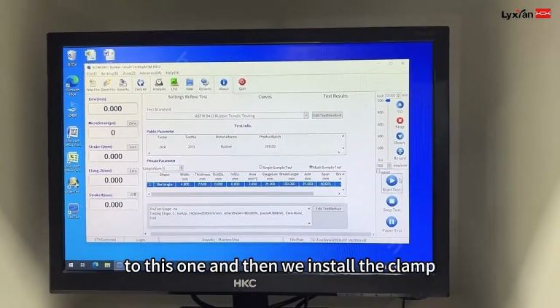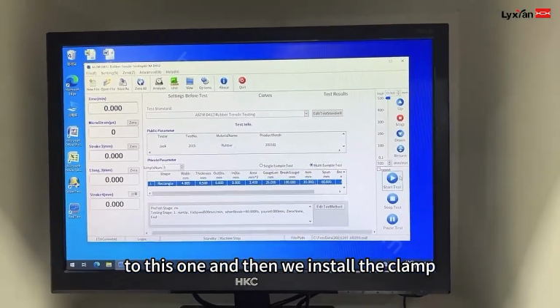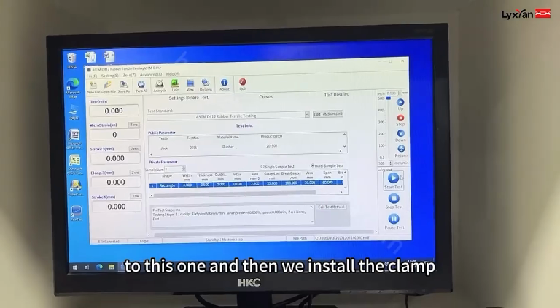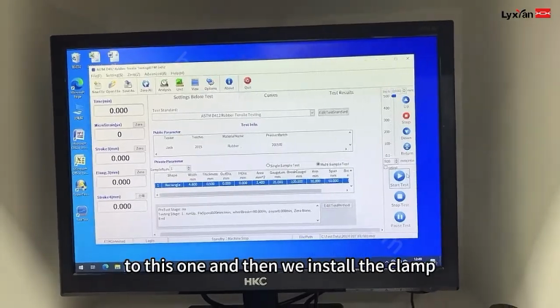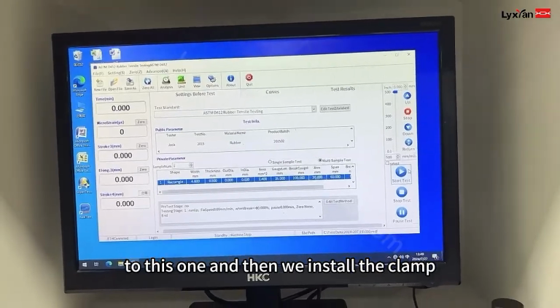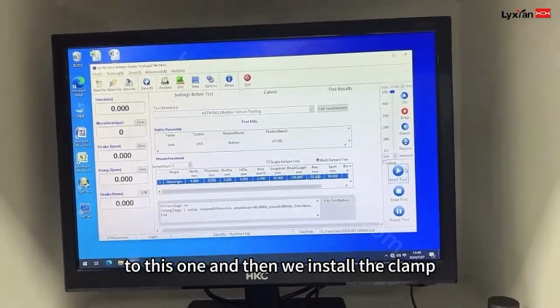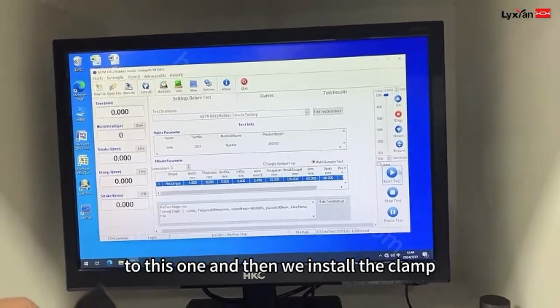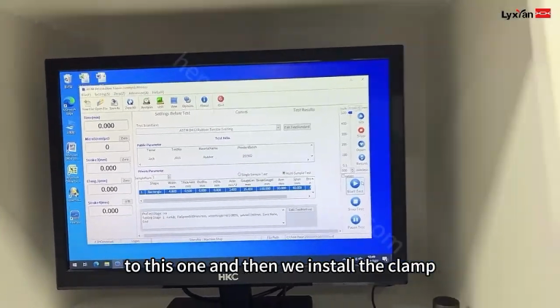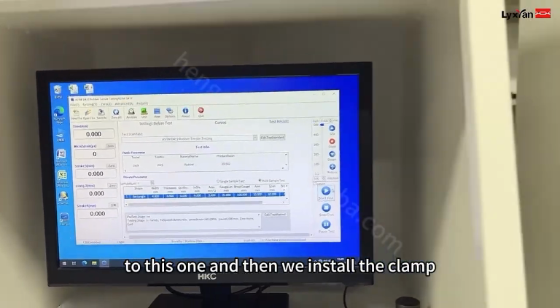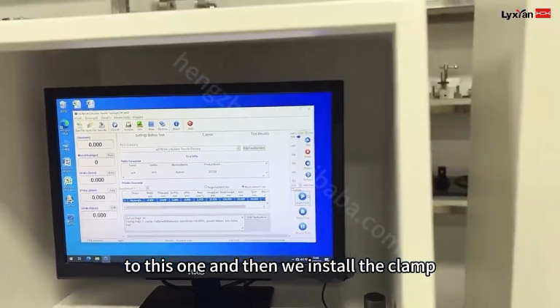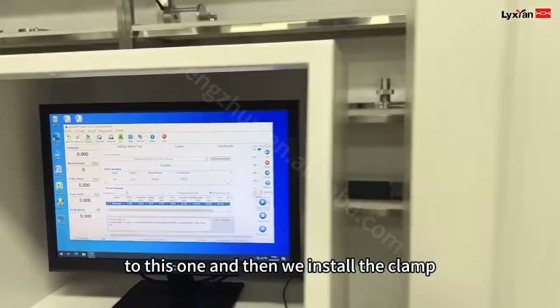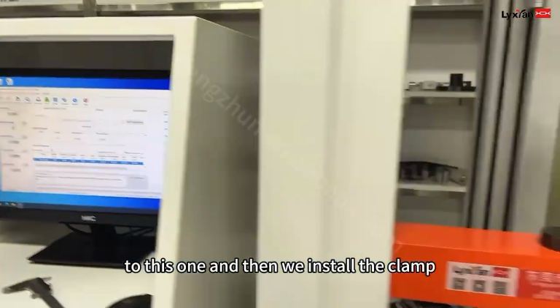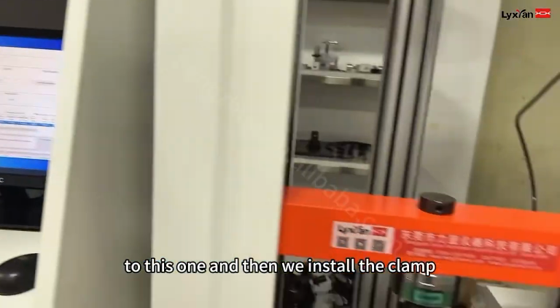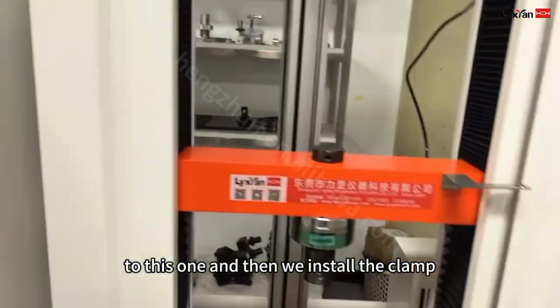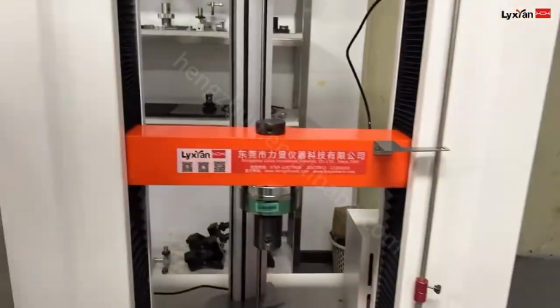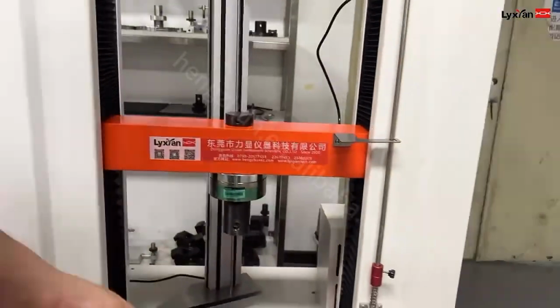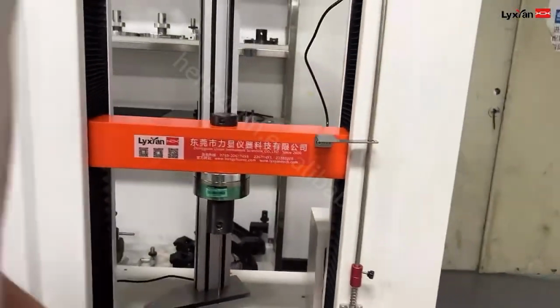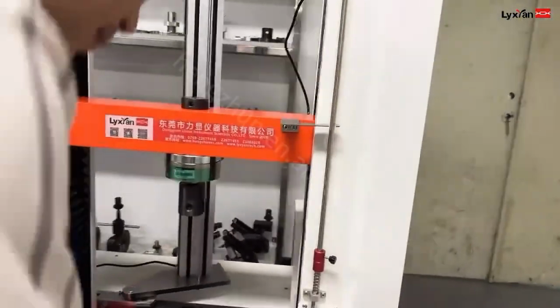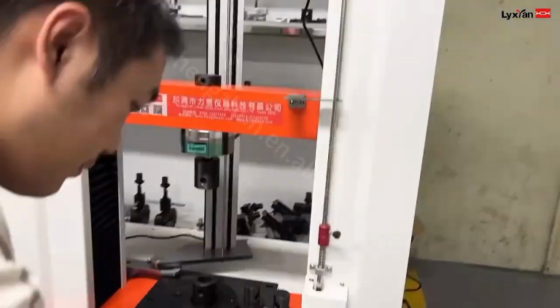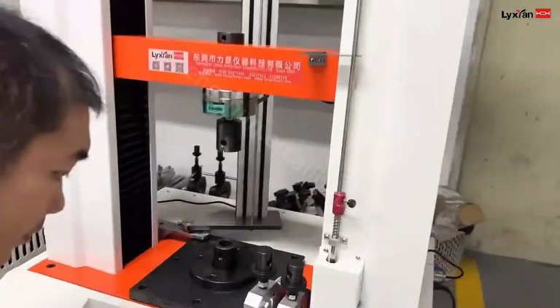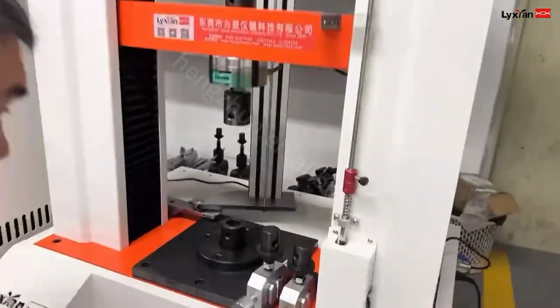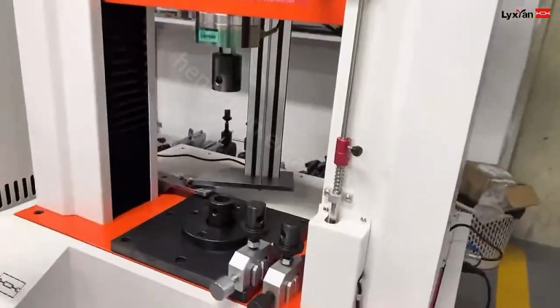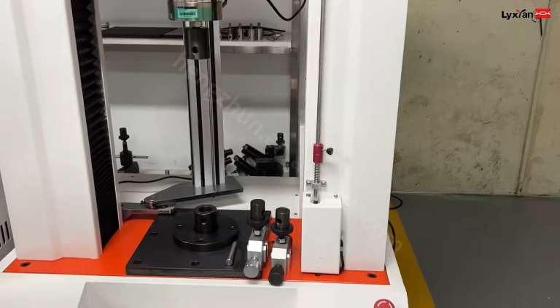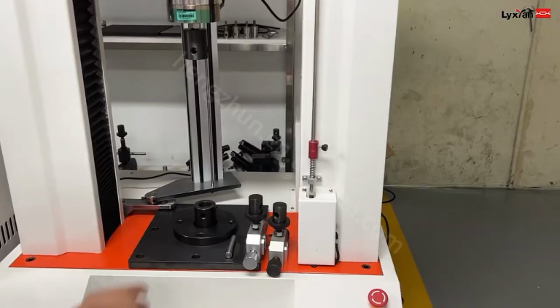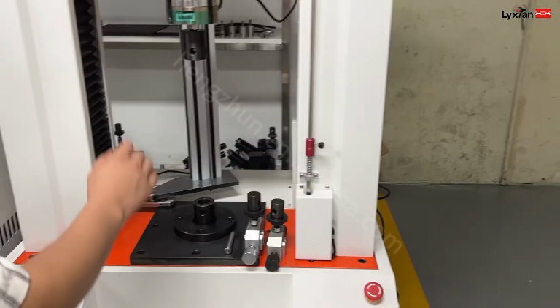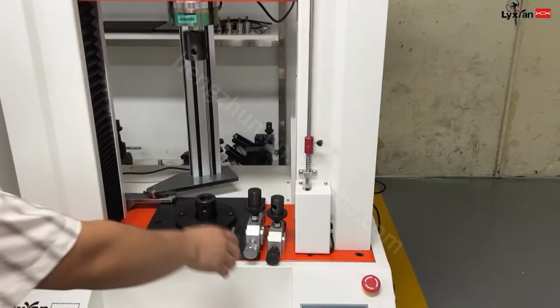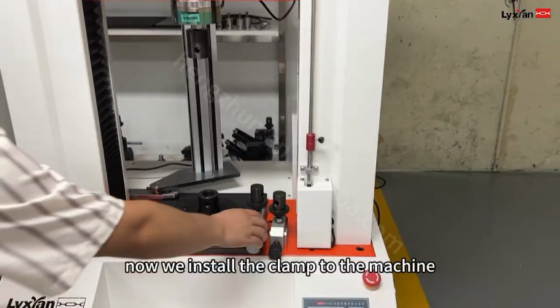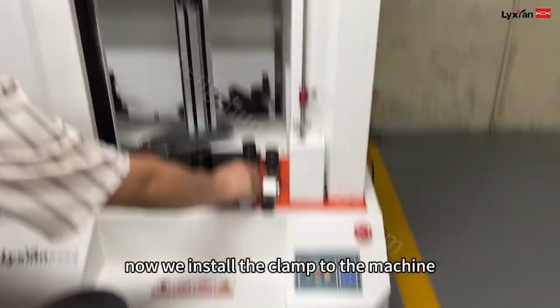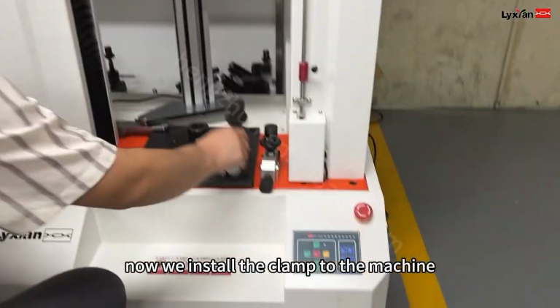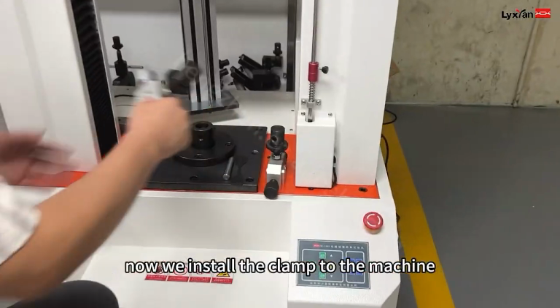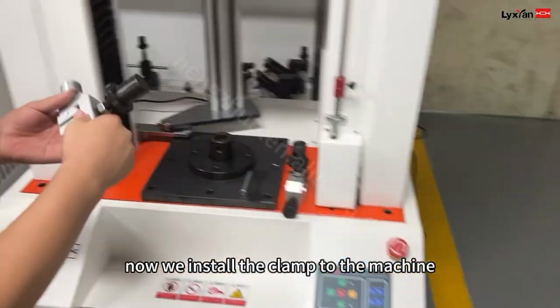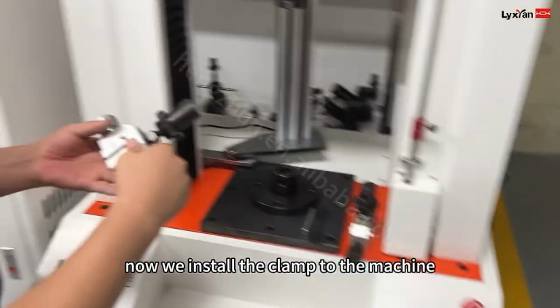And then we install the drive. Now we install the drive.